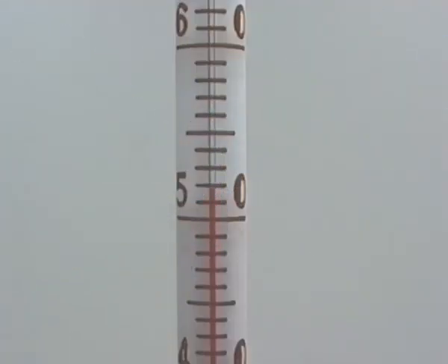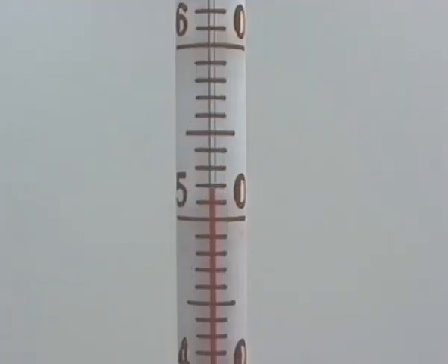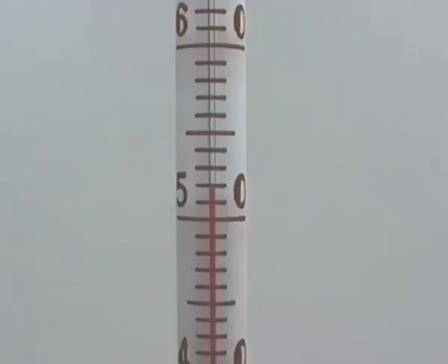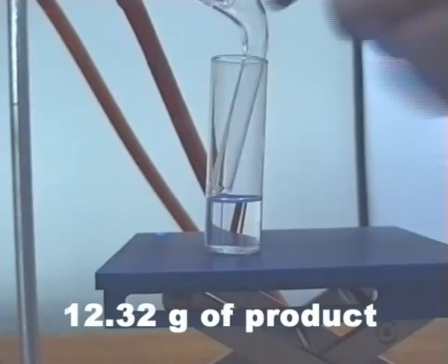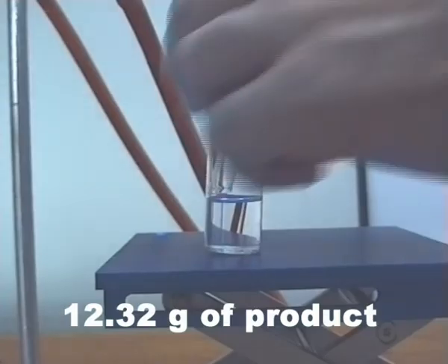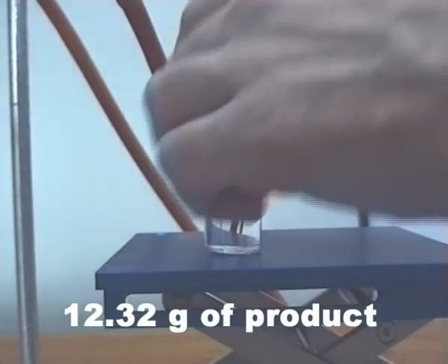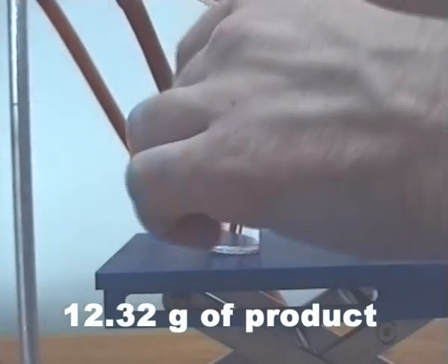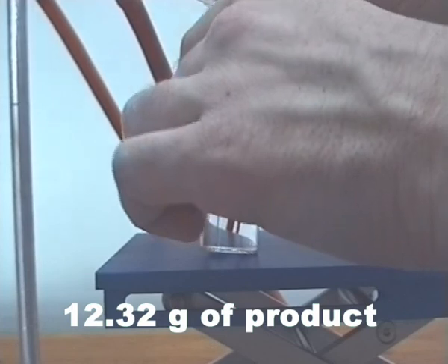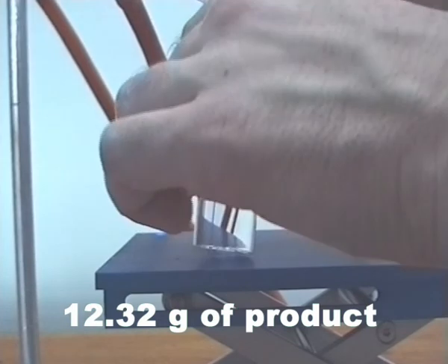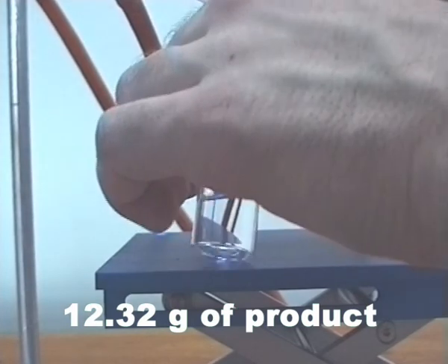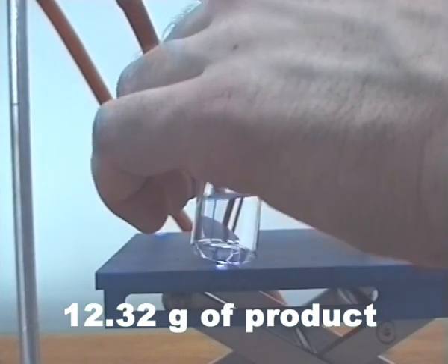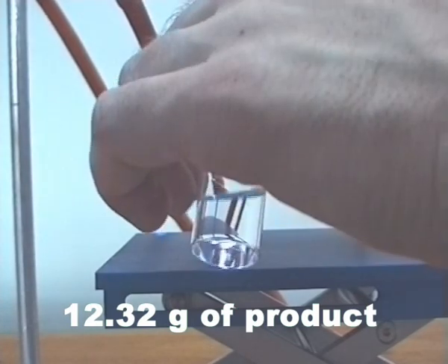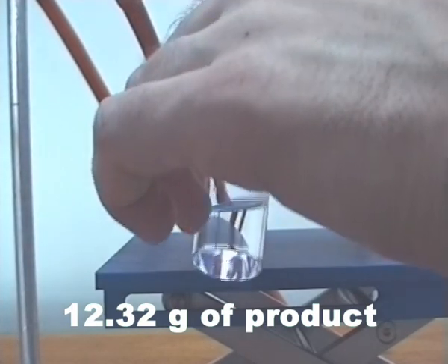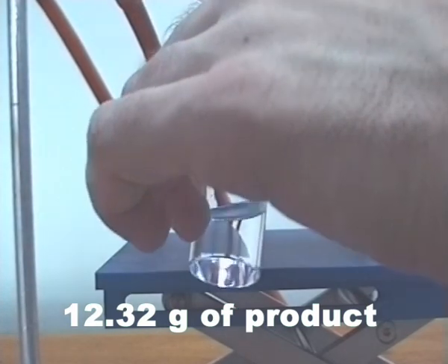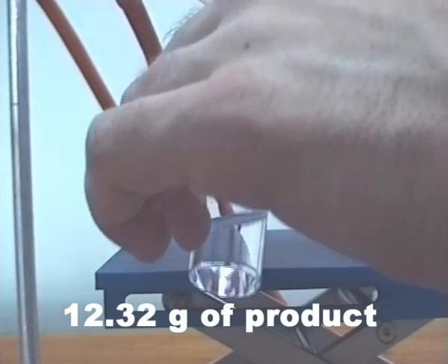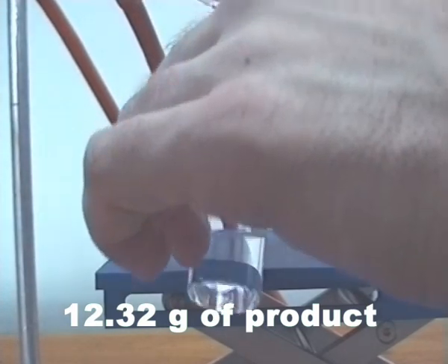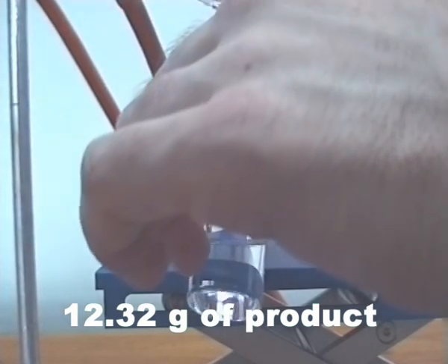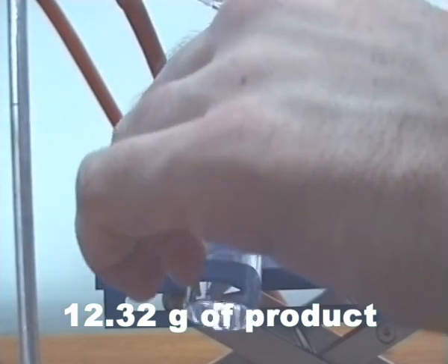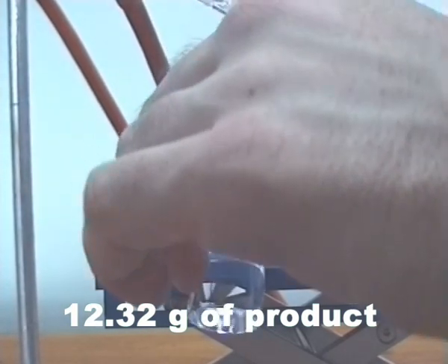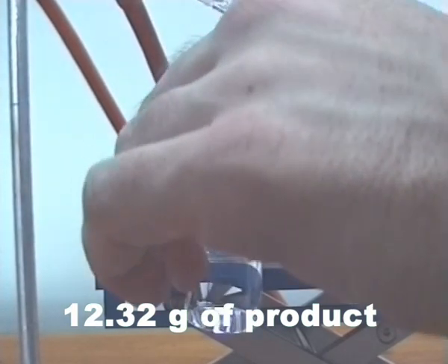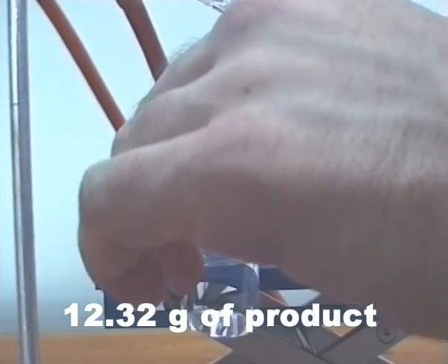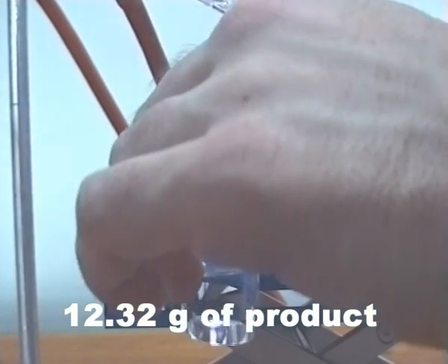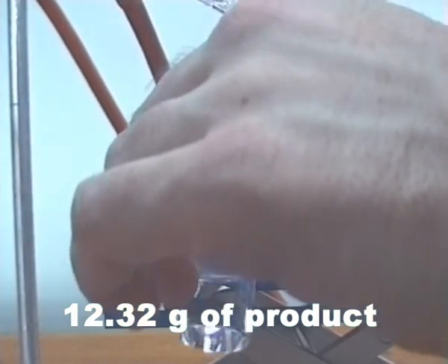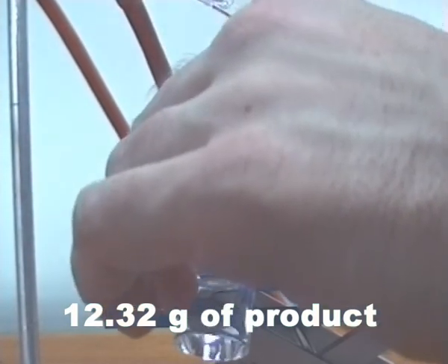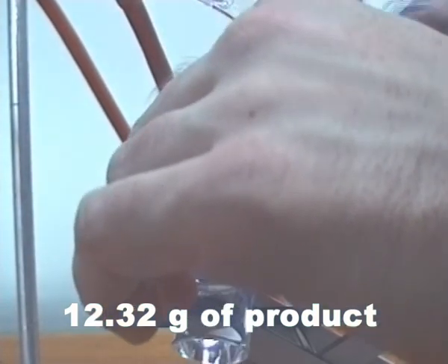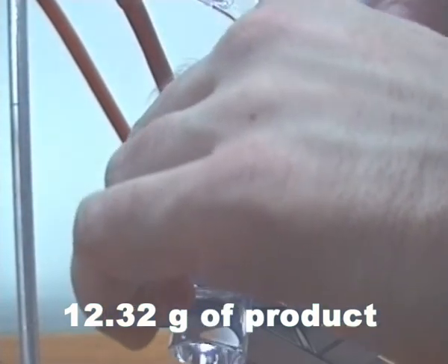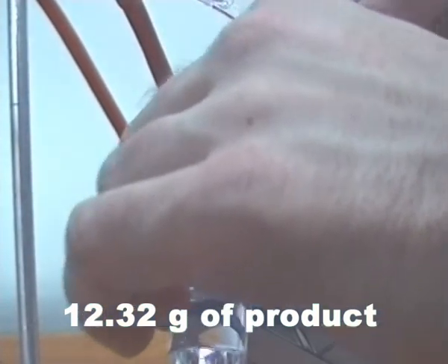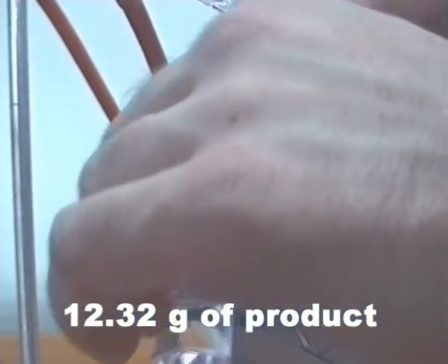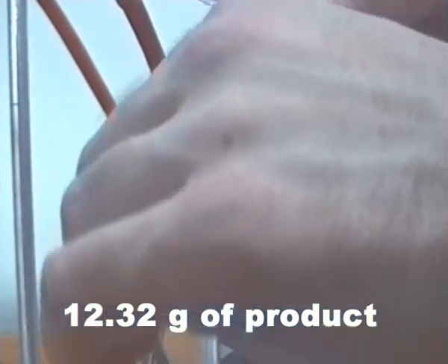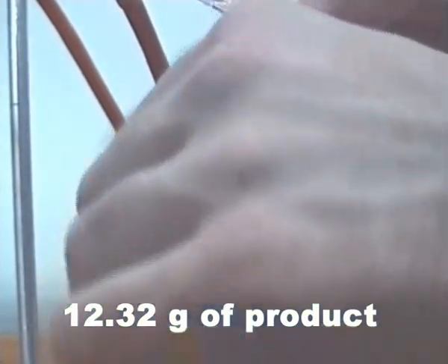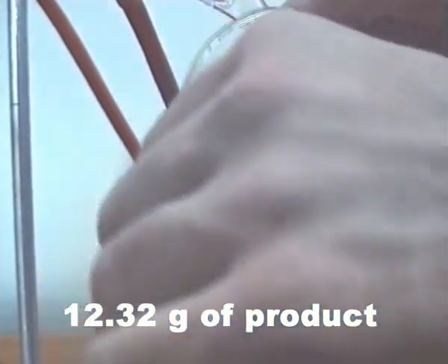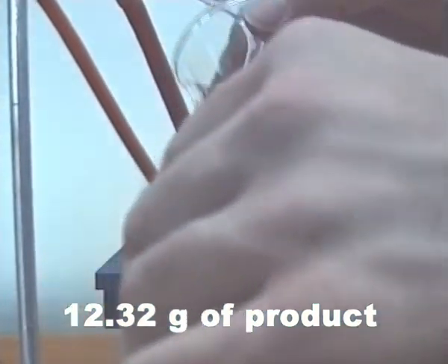12.32 grams of distilled product was collected.